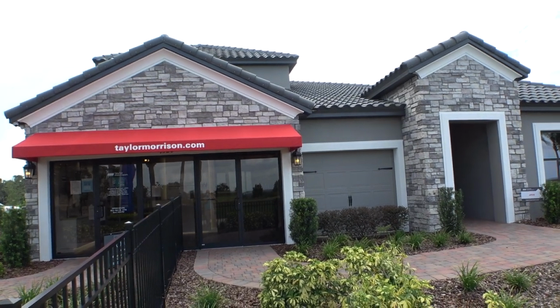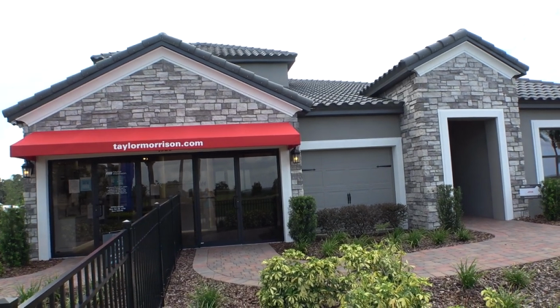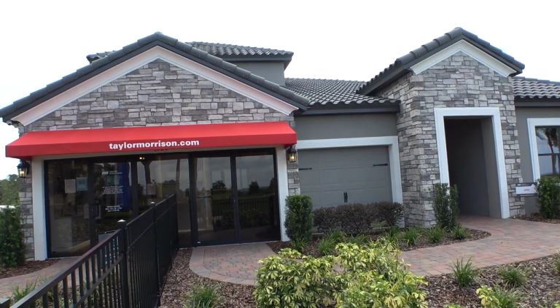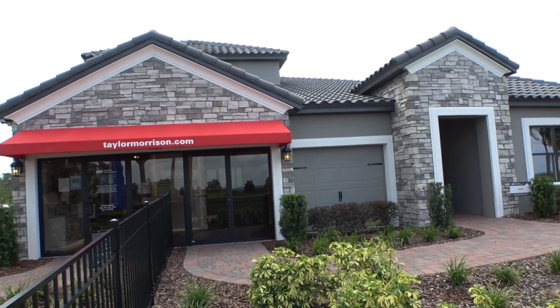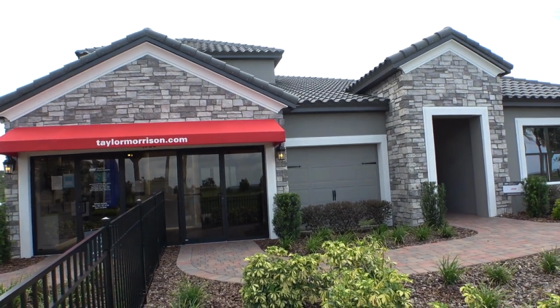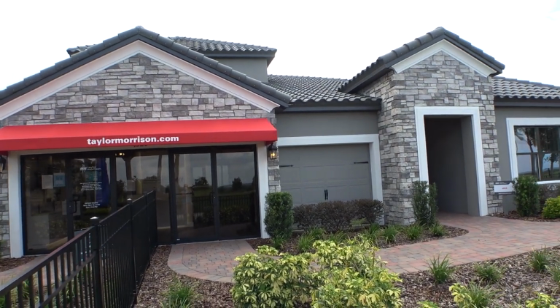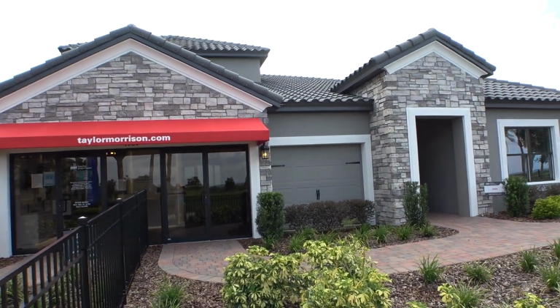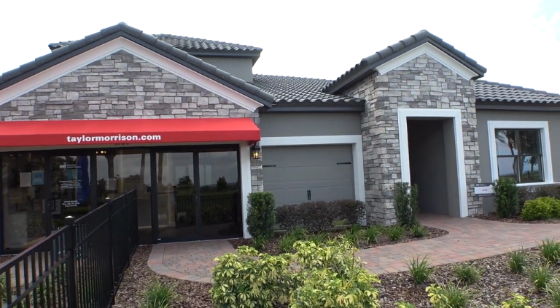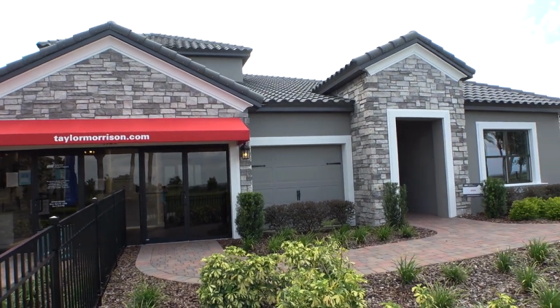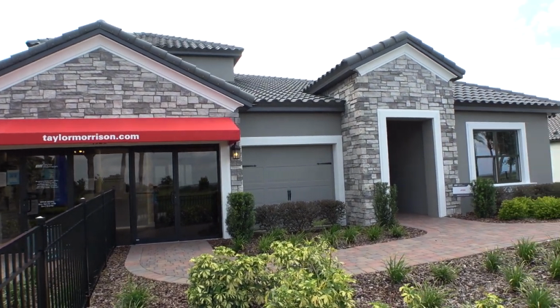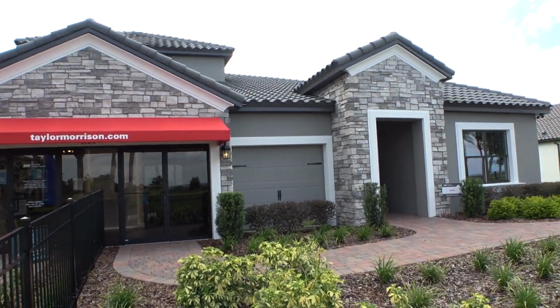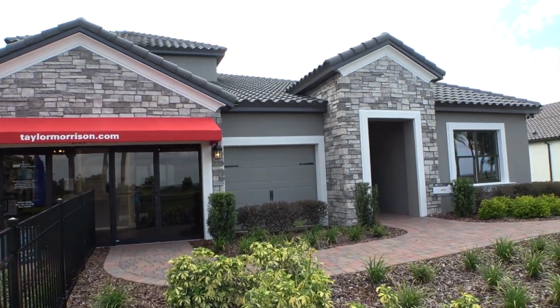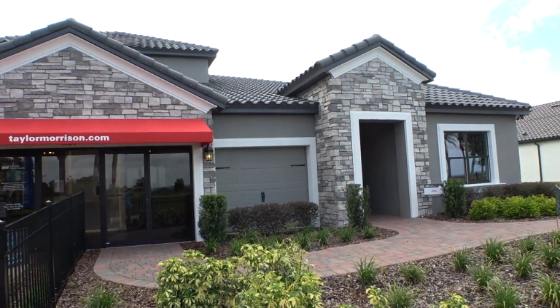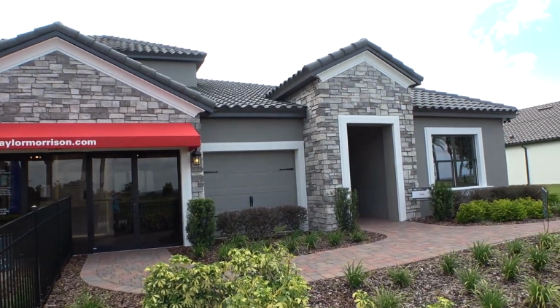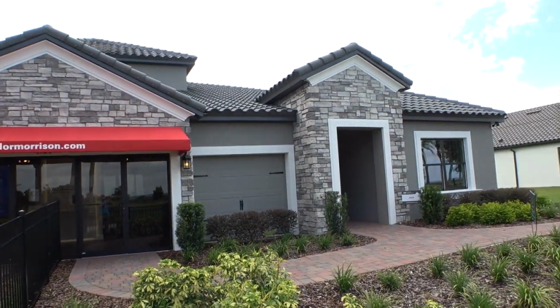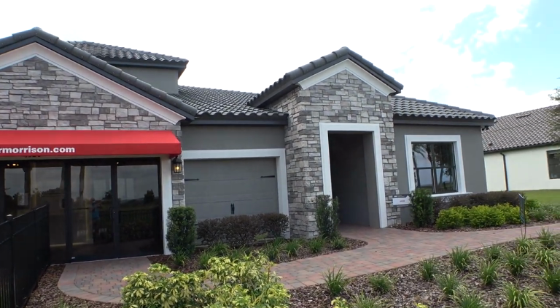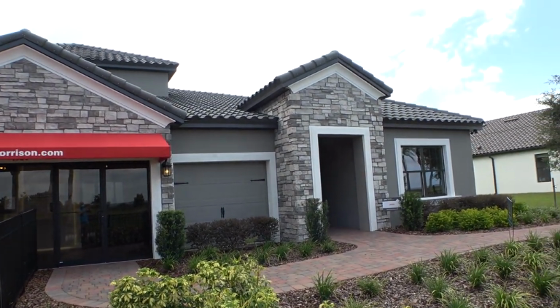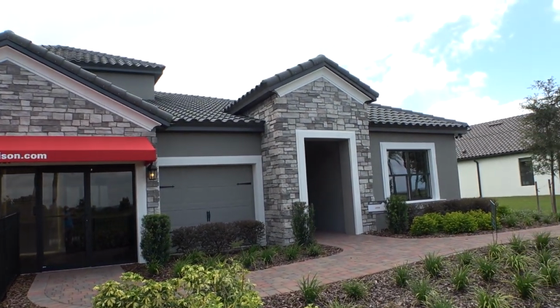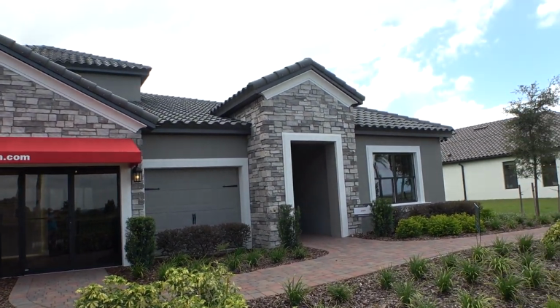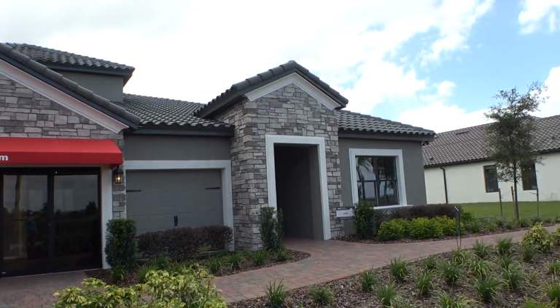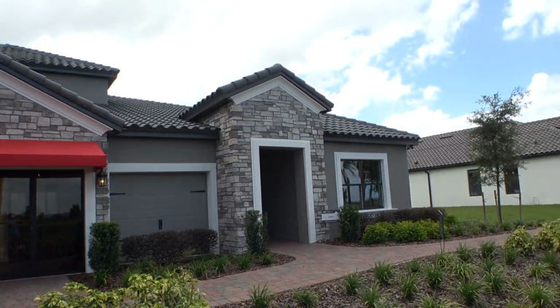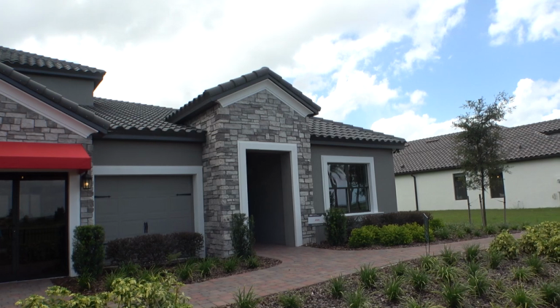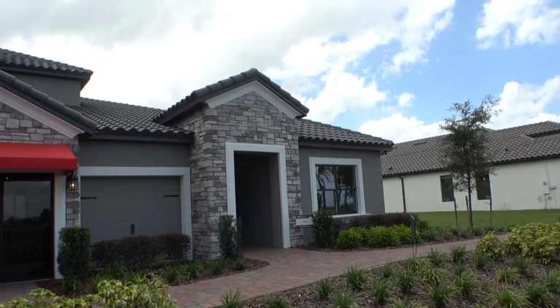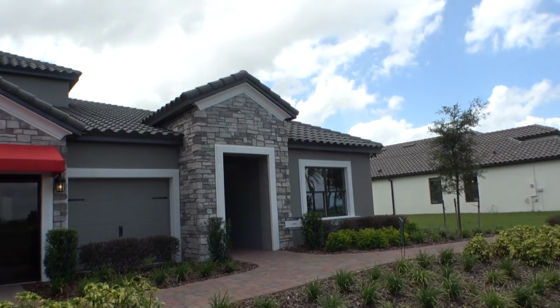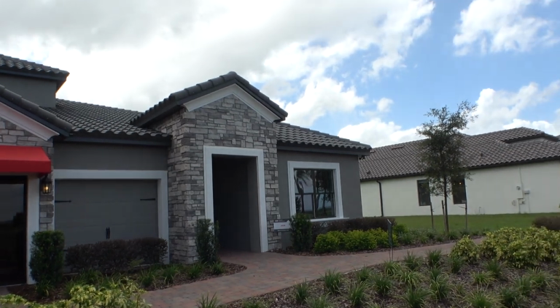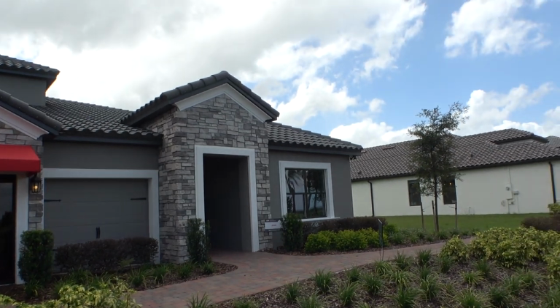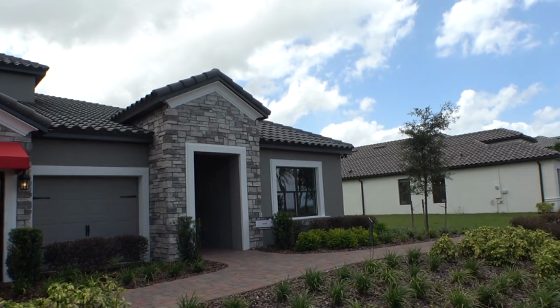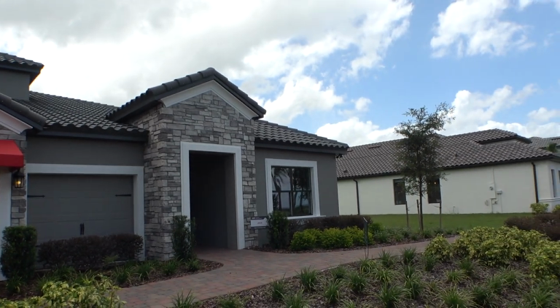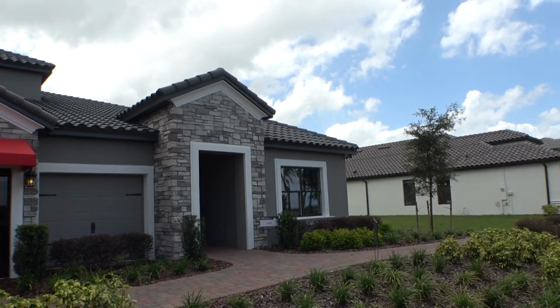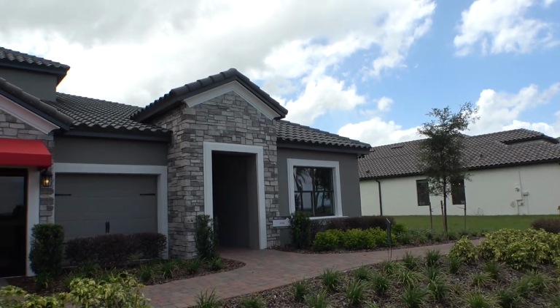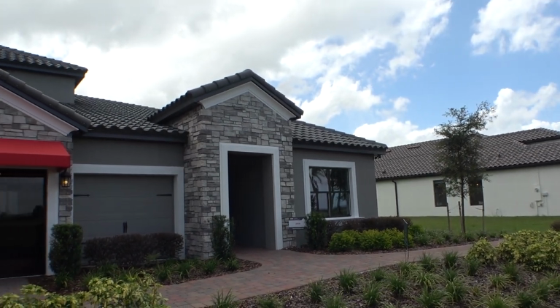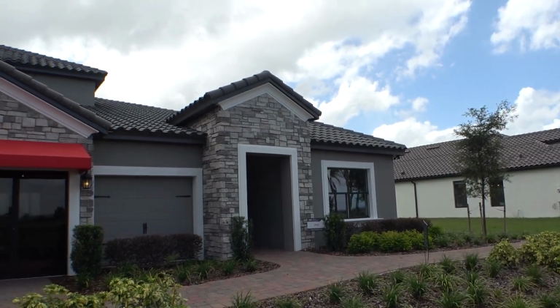Hey everybody, this is Richard Noda. I'm a Florida licensed realtor, Florida licensed home inspector, and notary public.